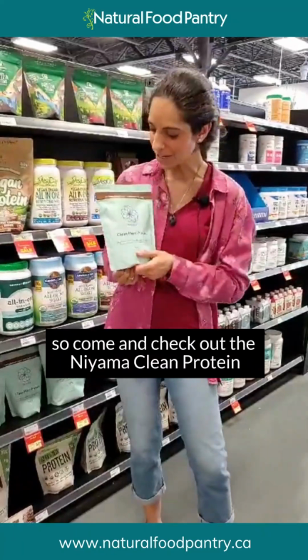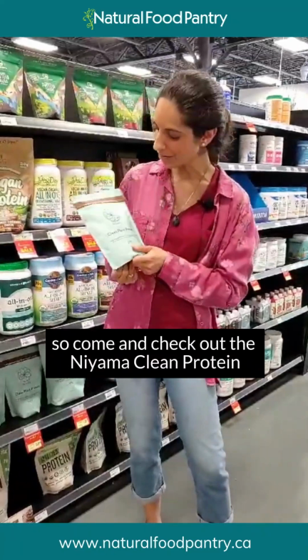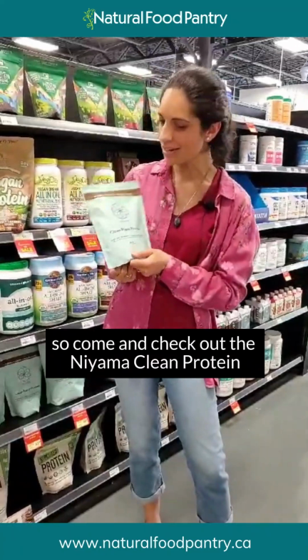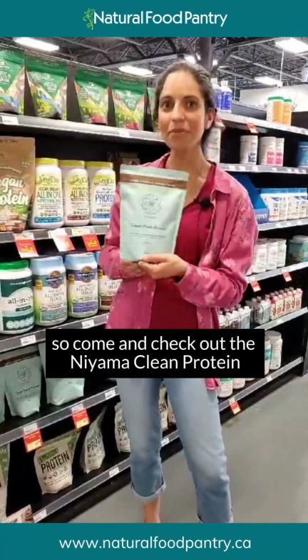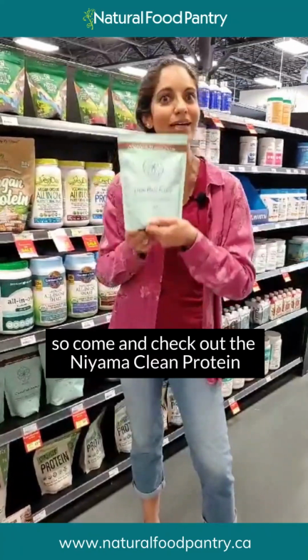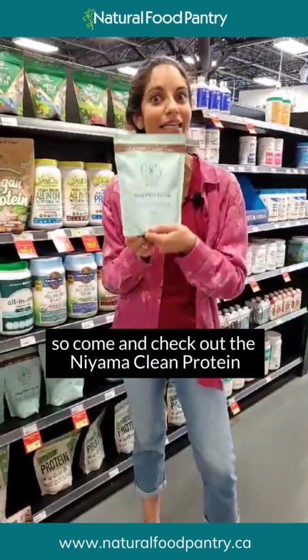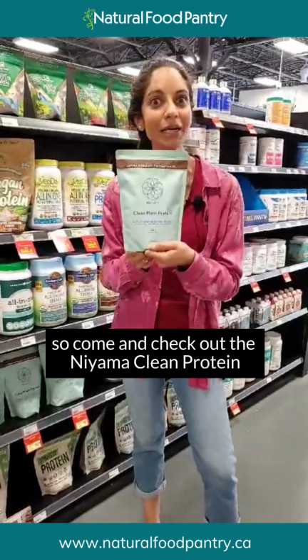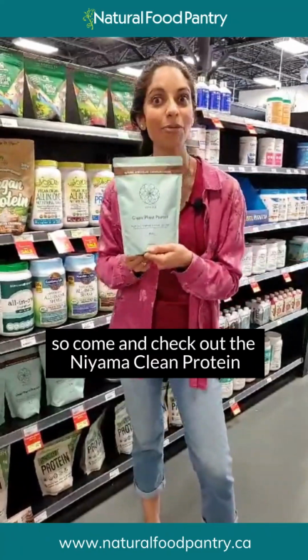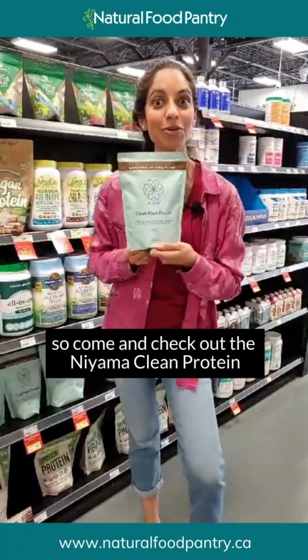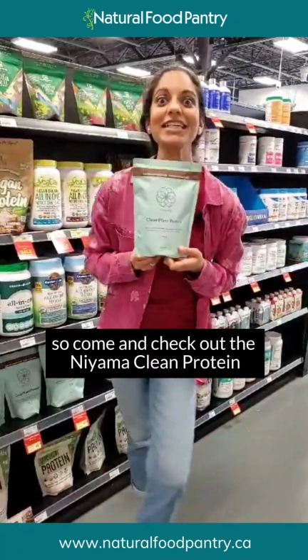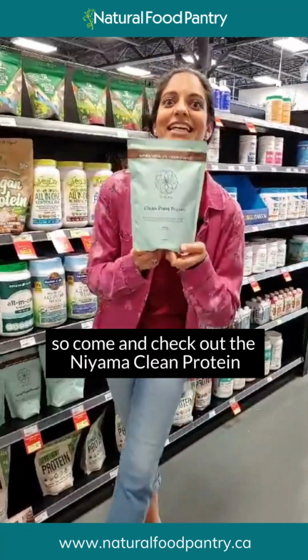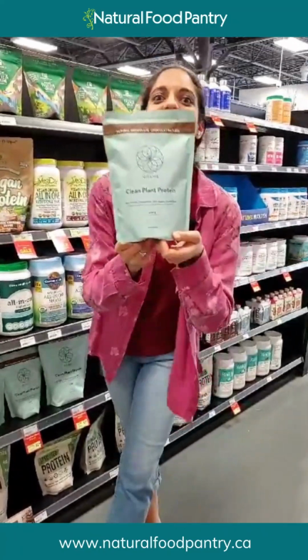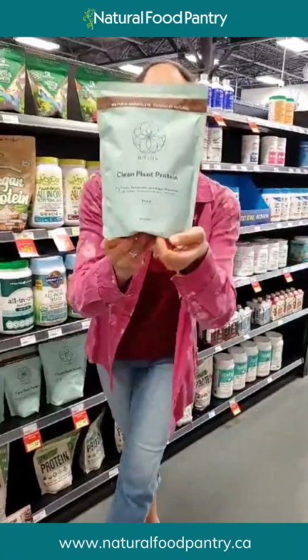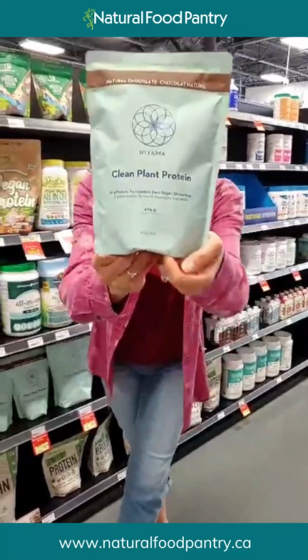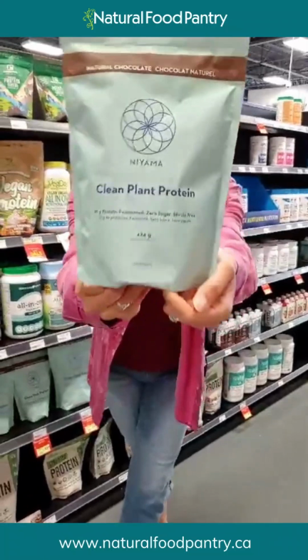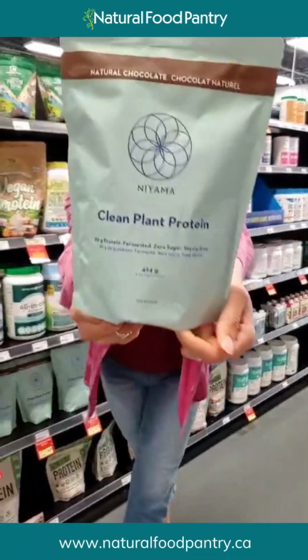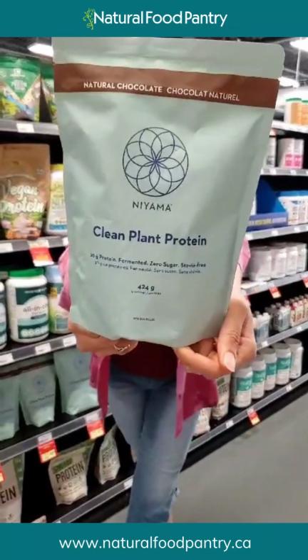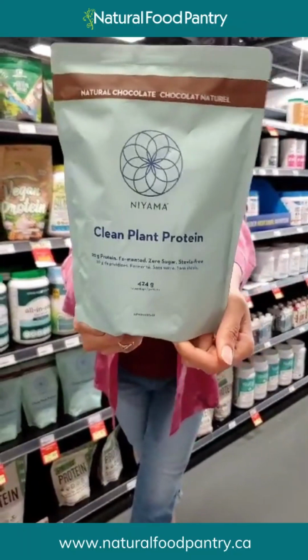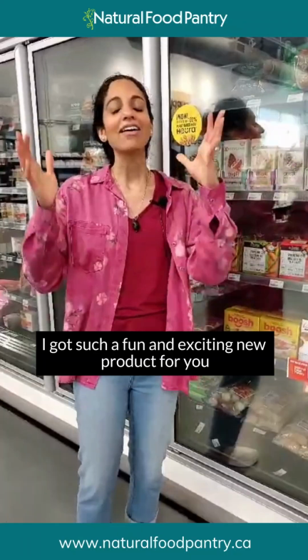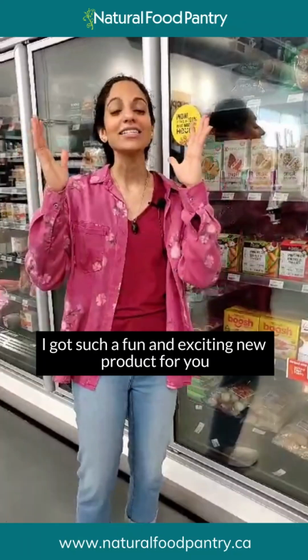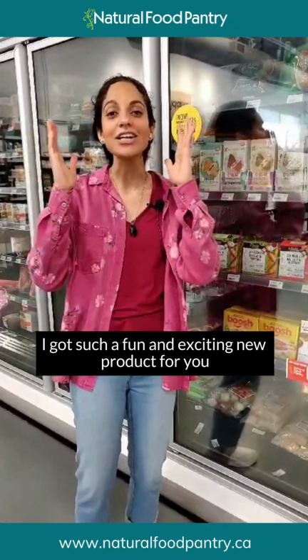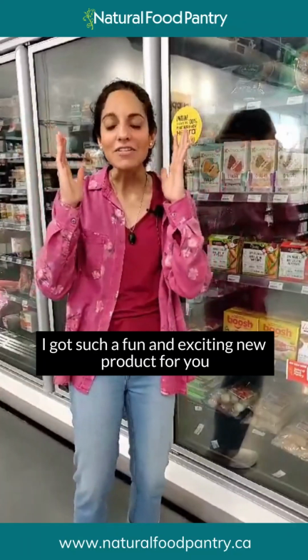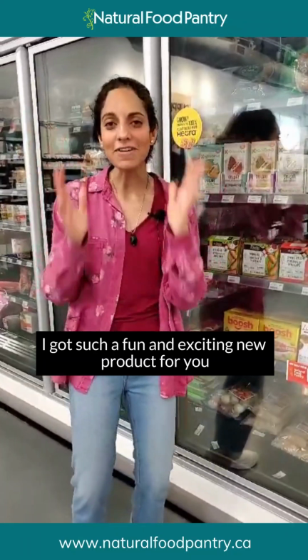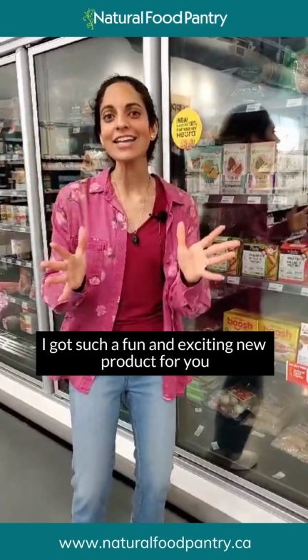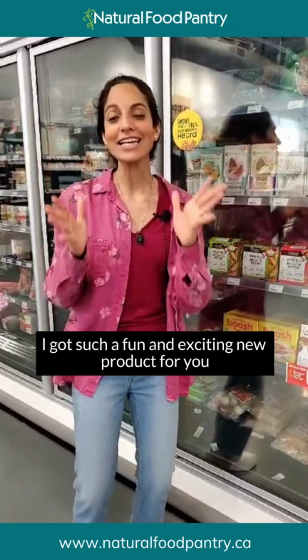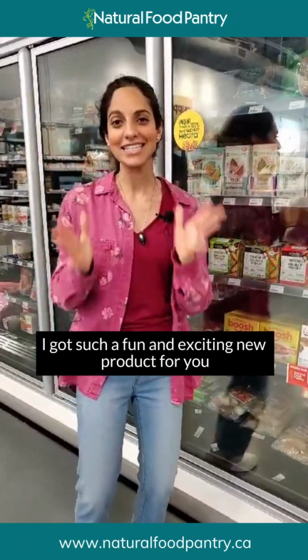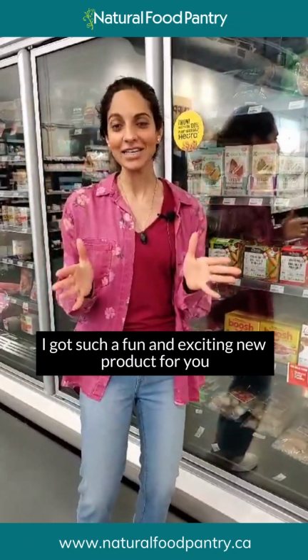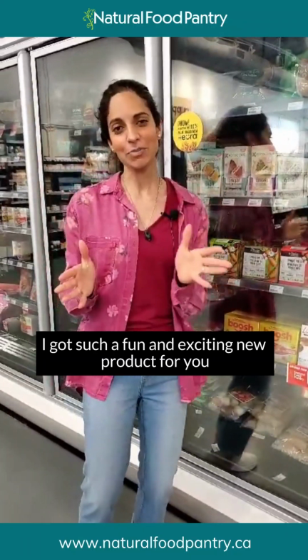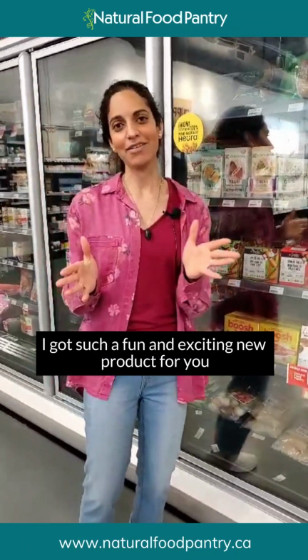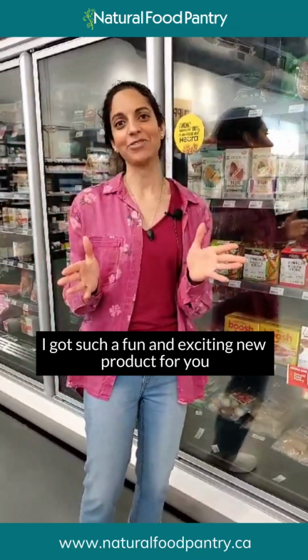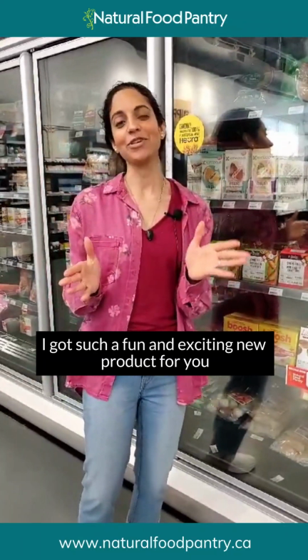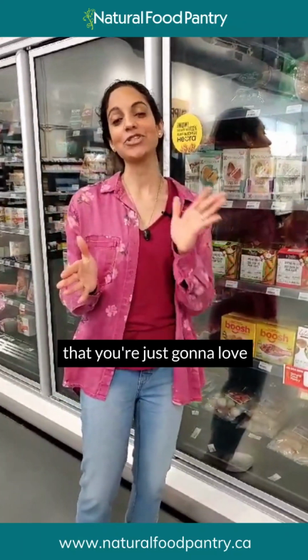This is definitely worth checking out if you've ever struggled with protein powders in the past but are looking to add more protein. Fermented pea protein is definitely an option for you — something to try for sure. Come and check out the Niyama Clean Protein!